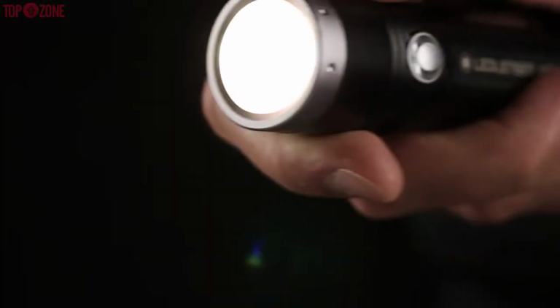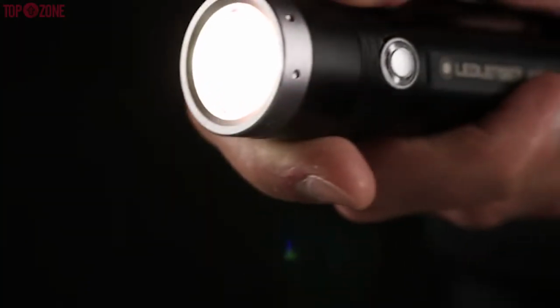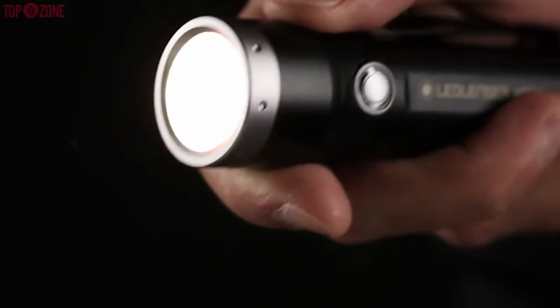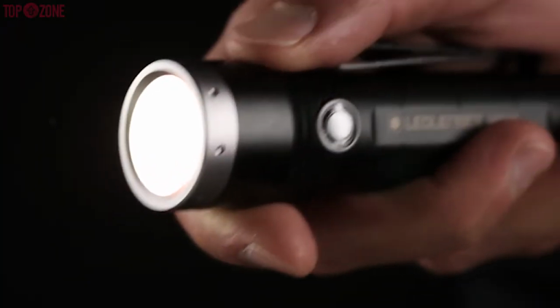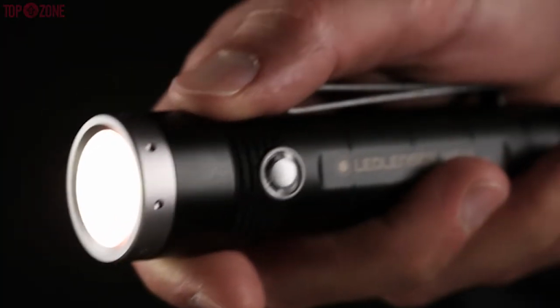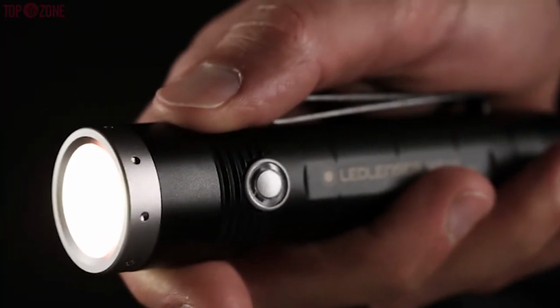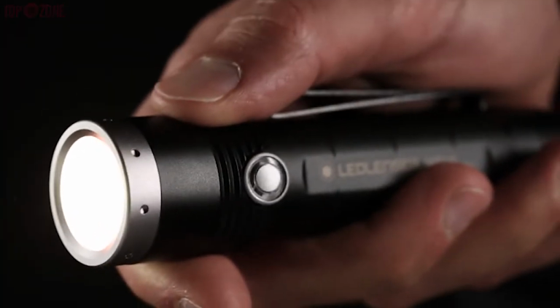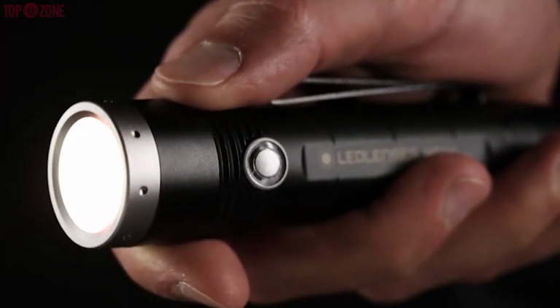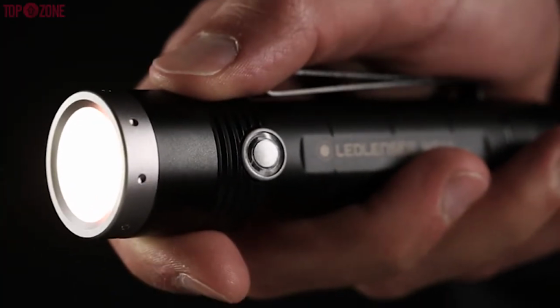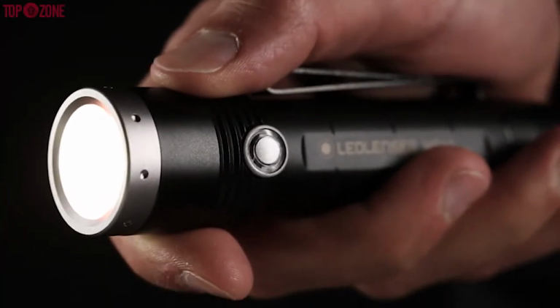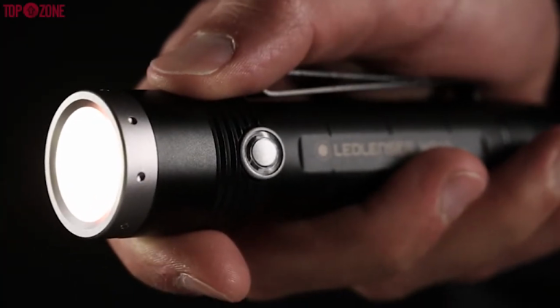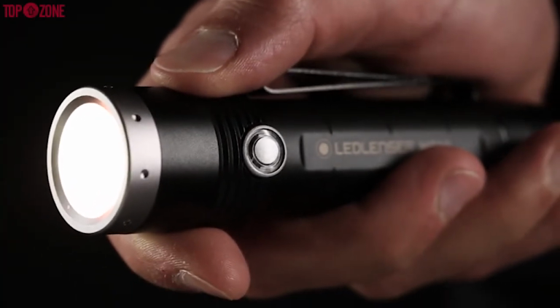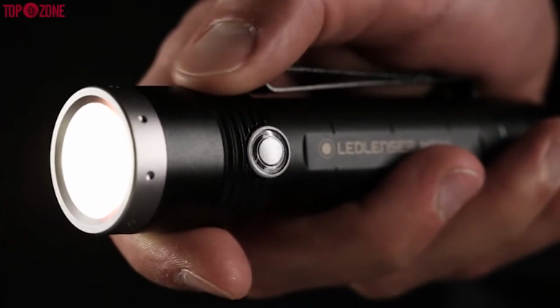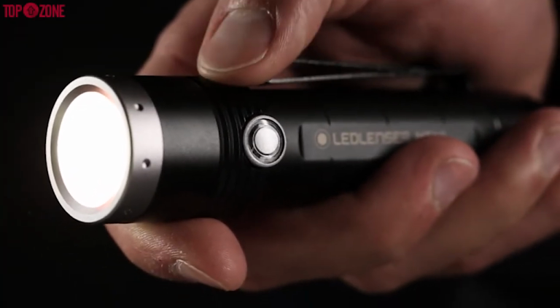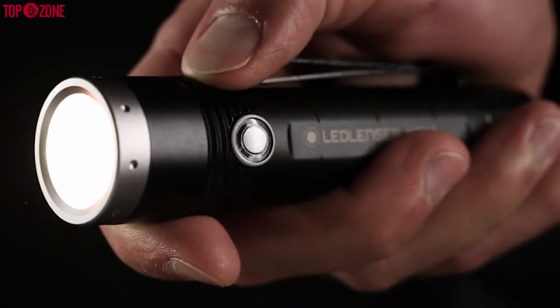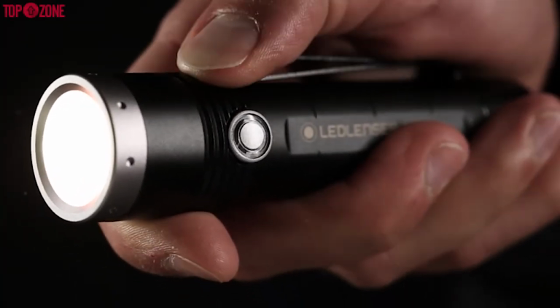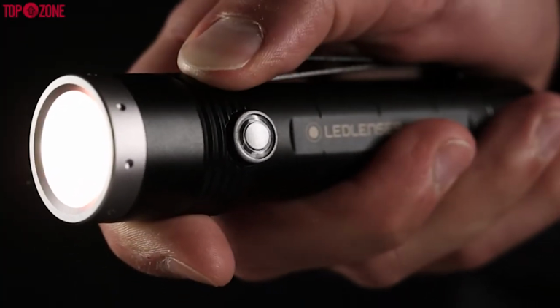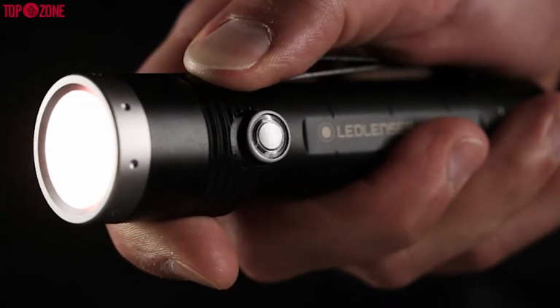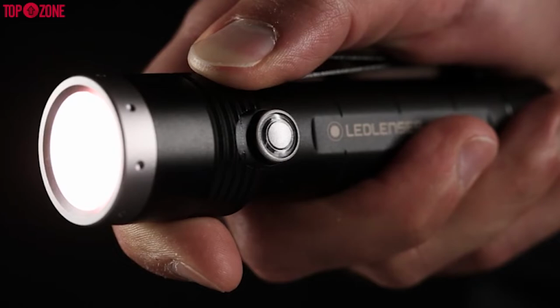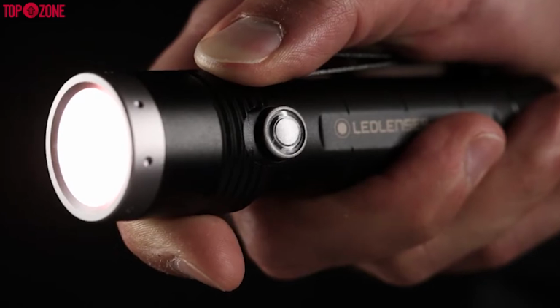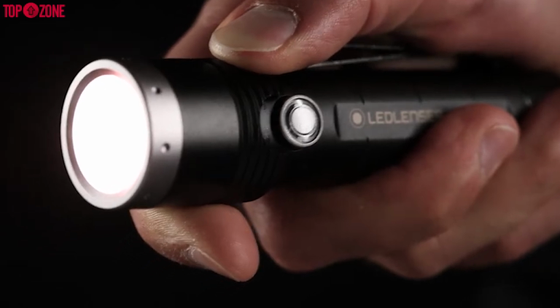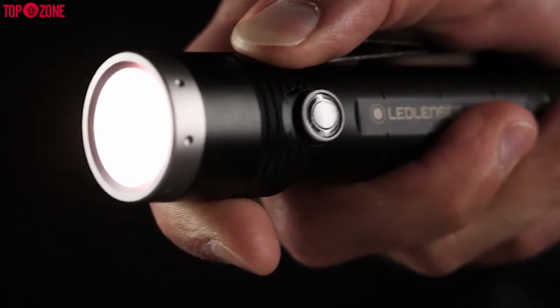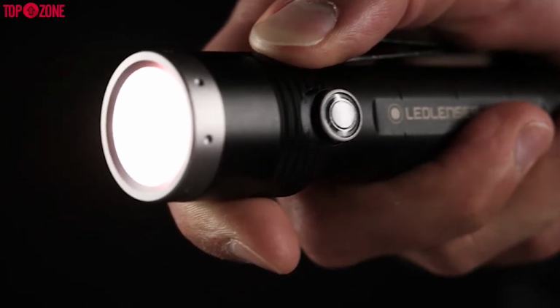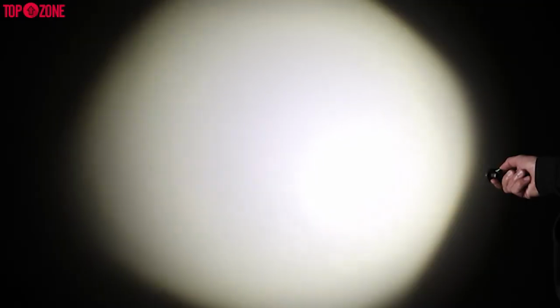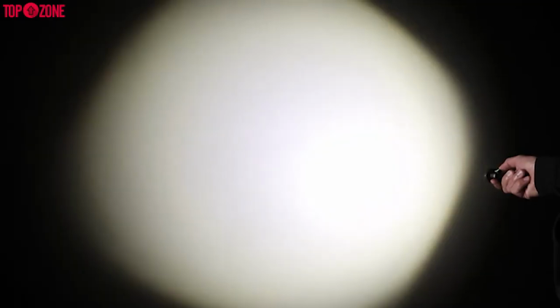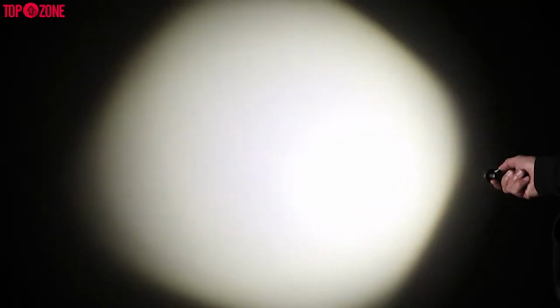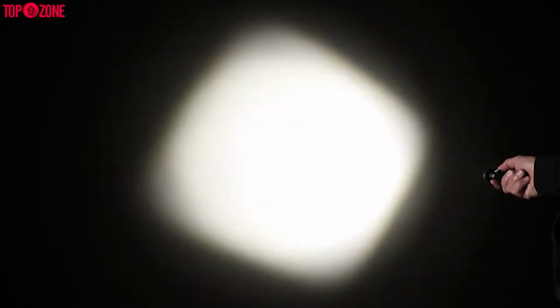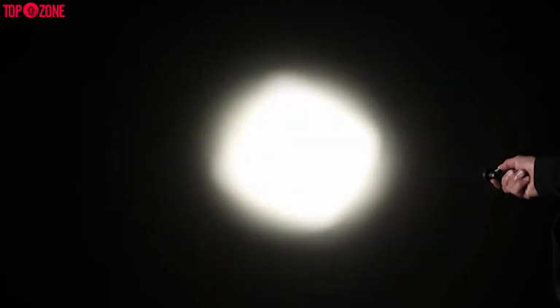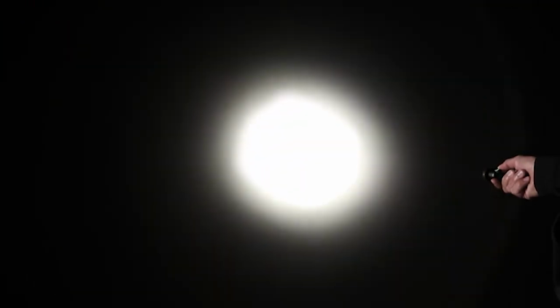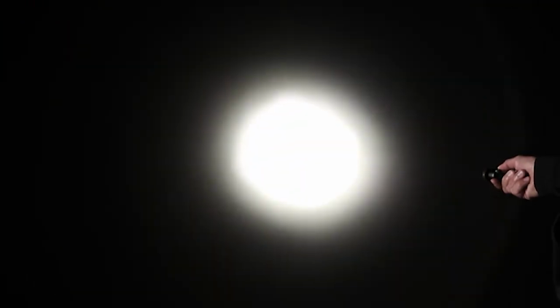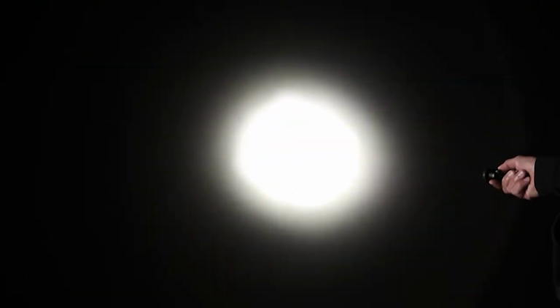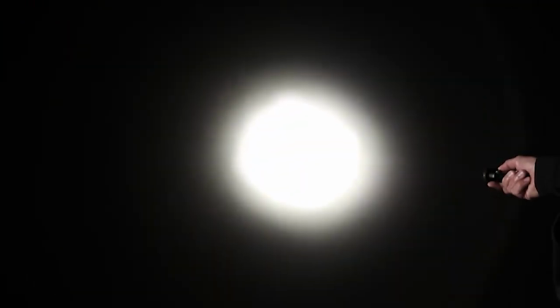Overall, the MT10 is an amazing flashlight with most of the features an outdoor user will need.